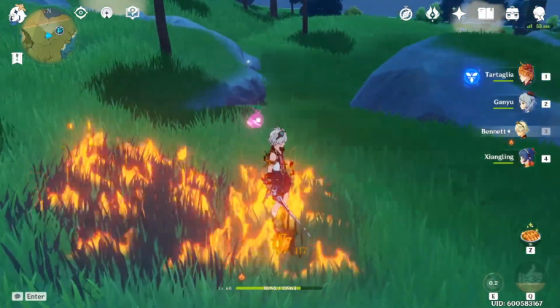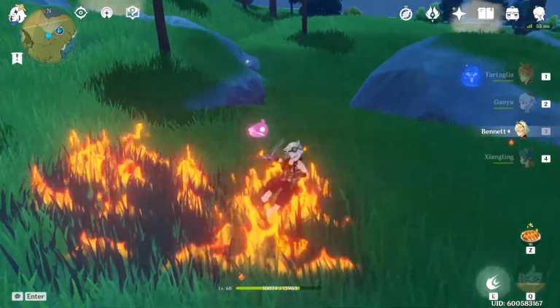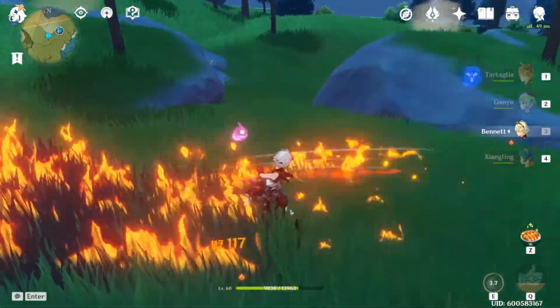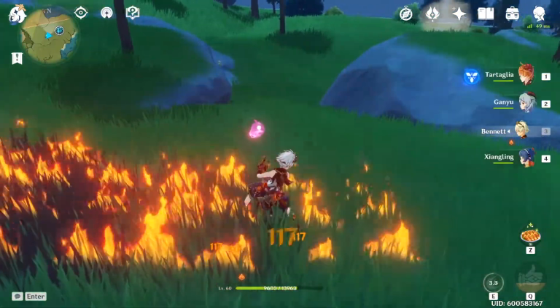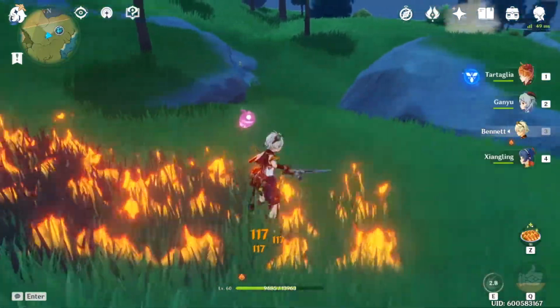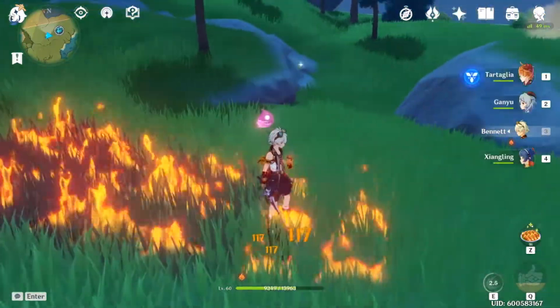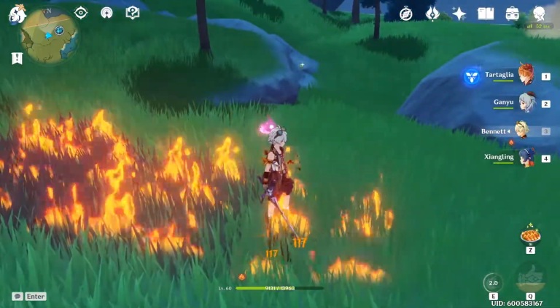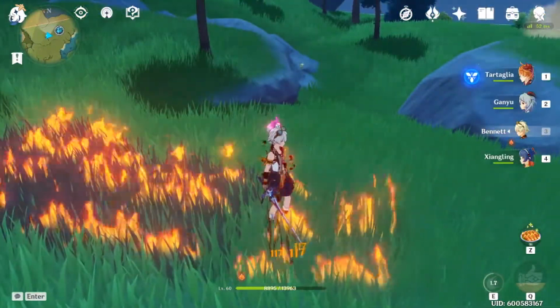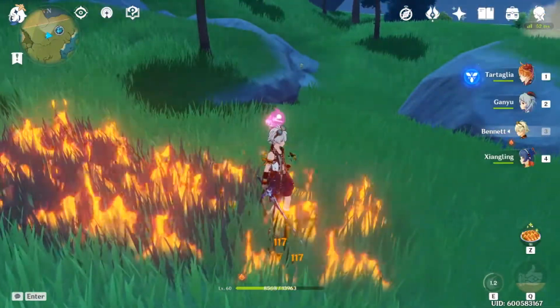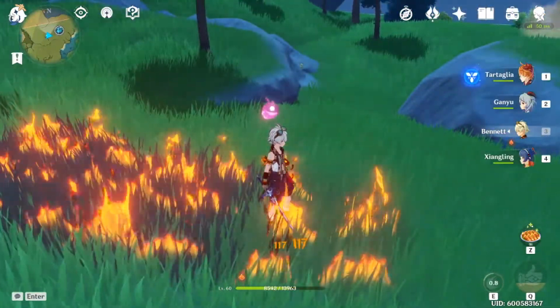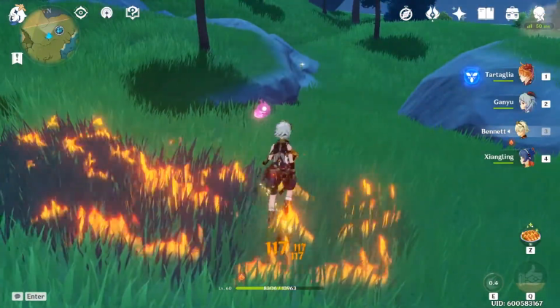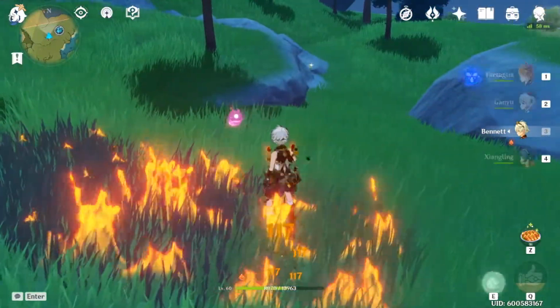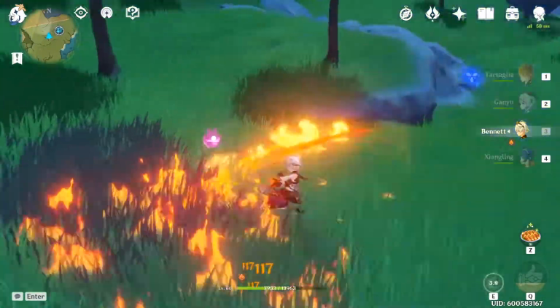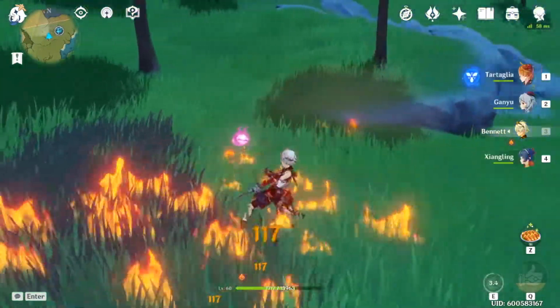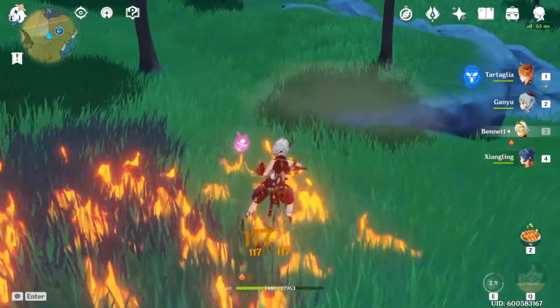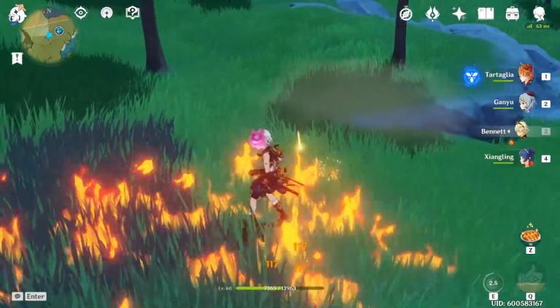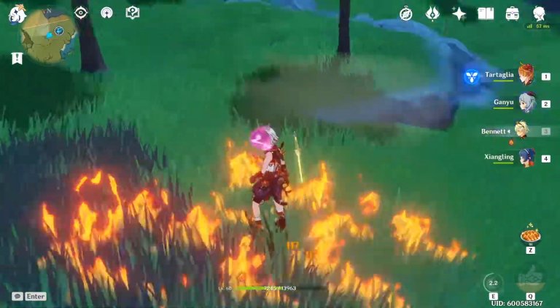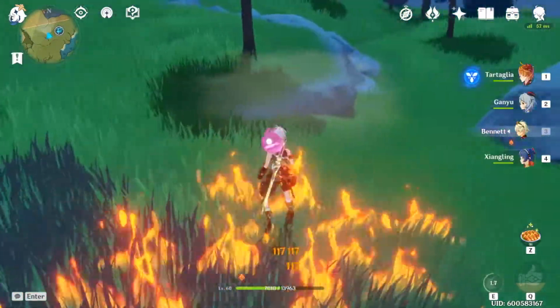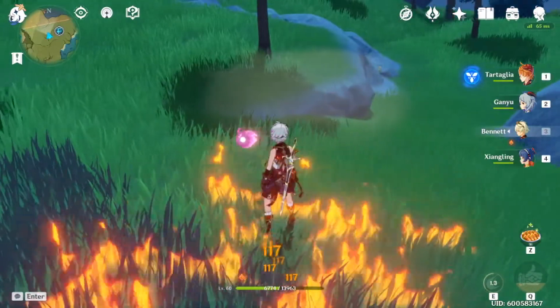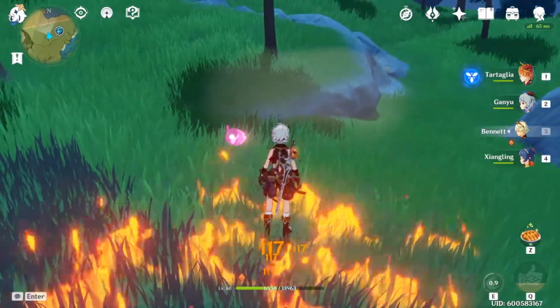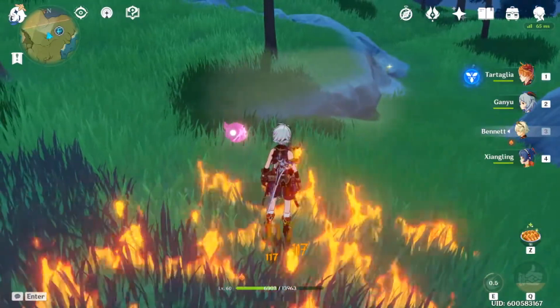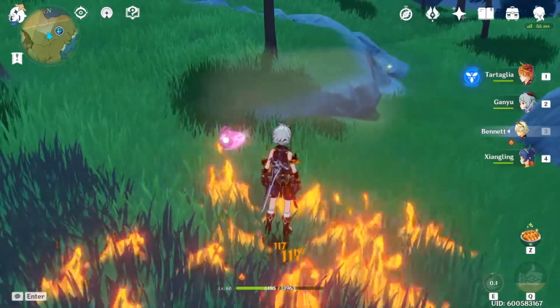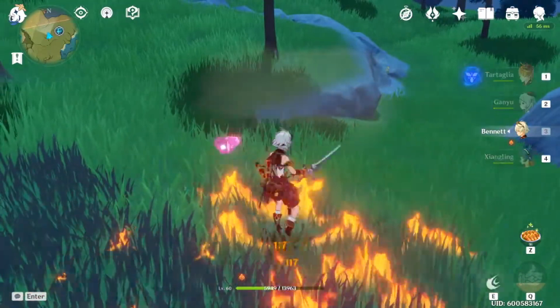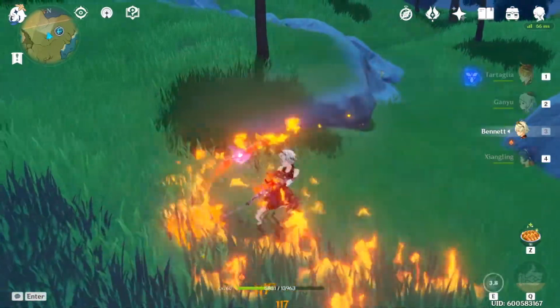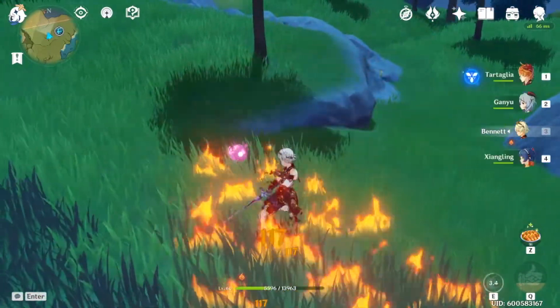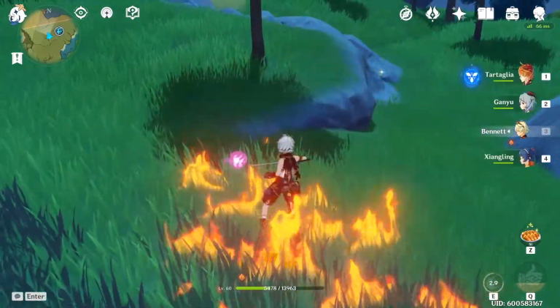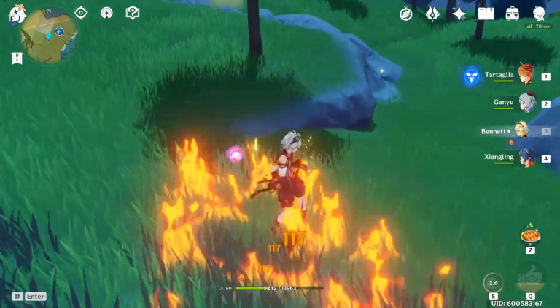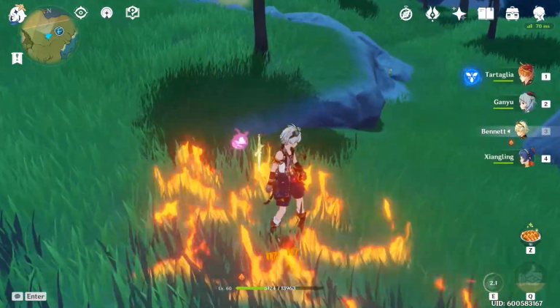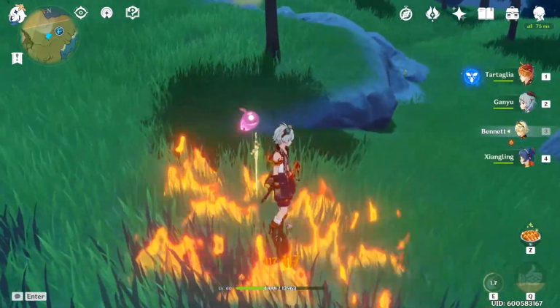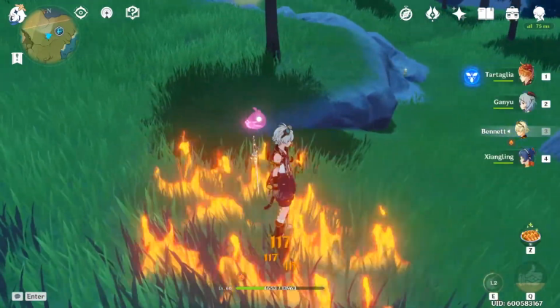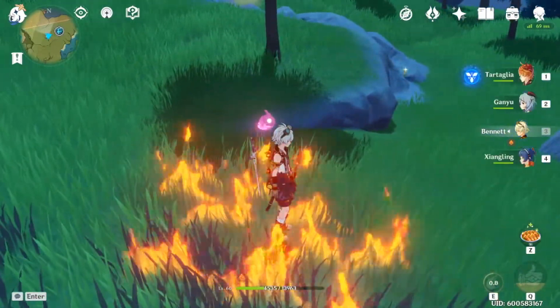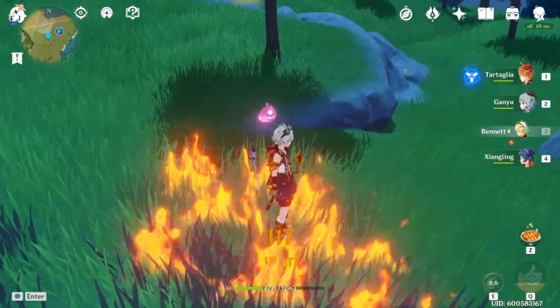The pyro character — you can either fall off a cliff, get killed by mobs, or burn yourself on the grass. Doesn't matter.